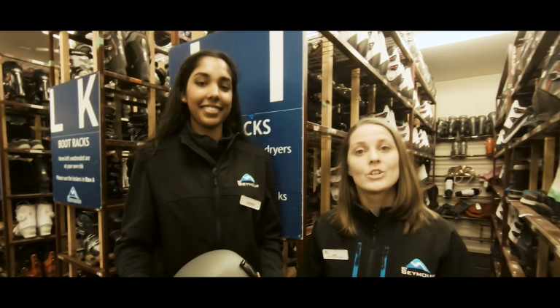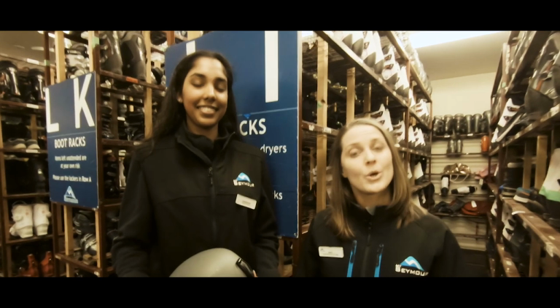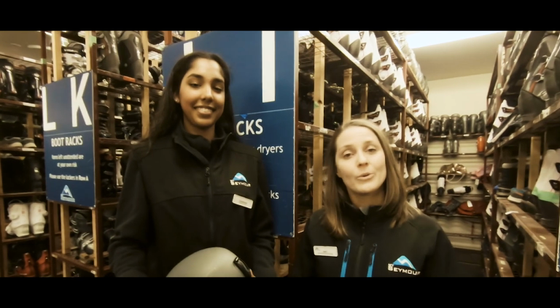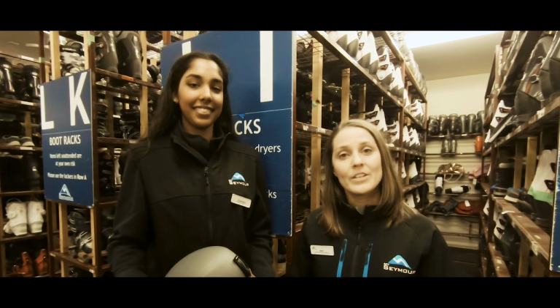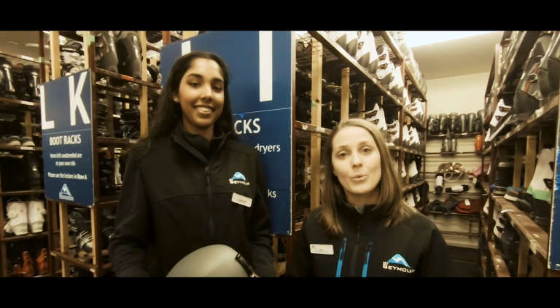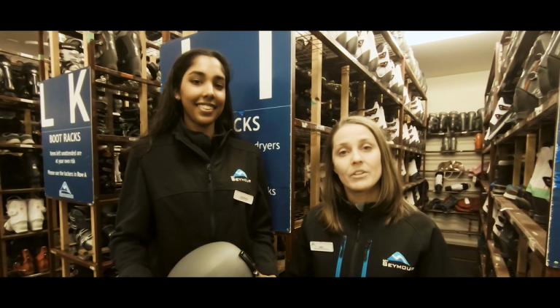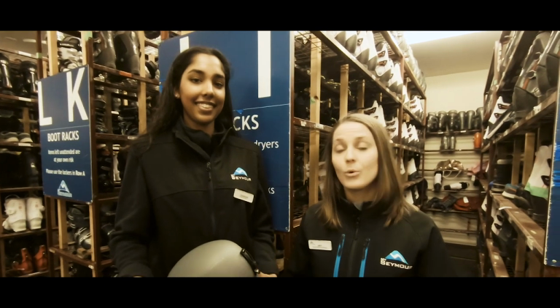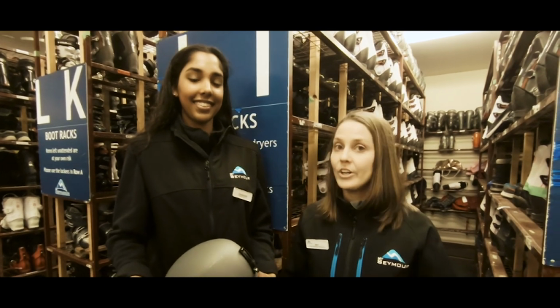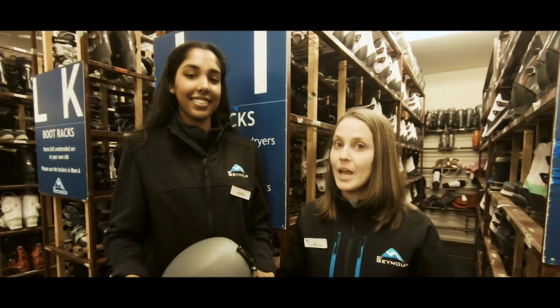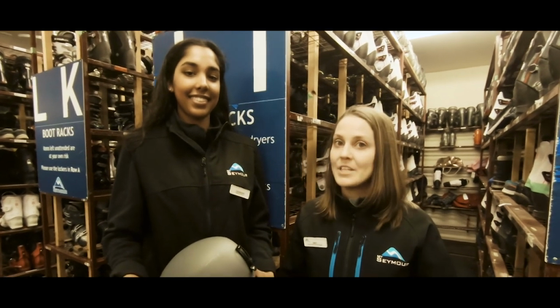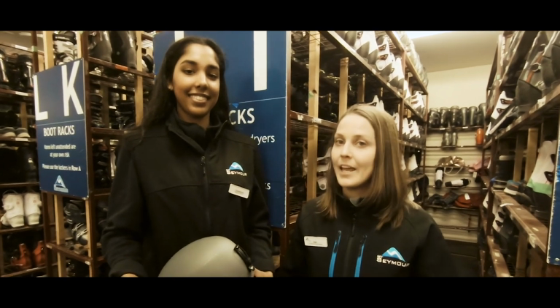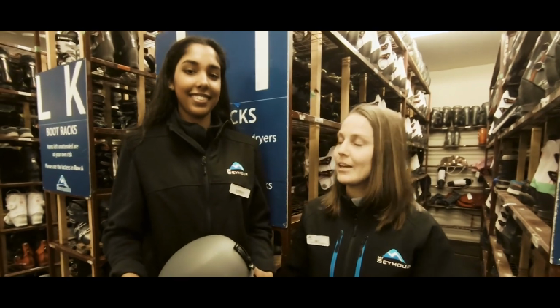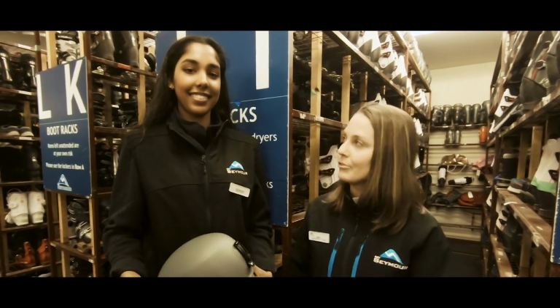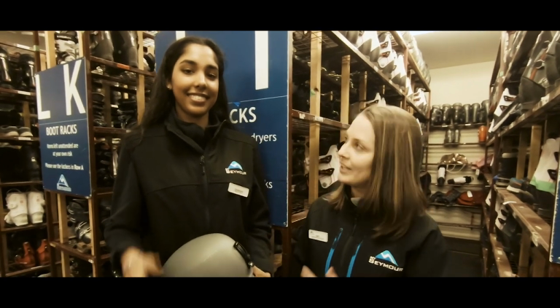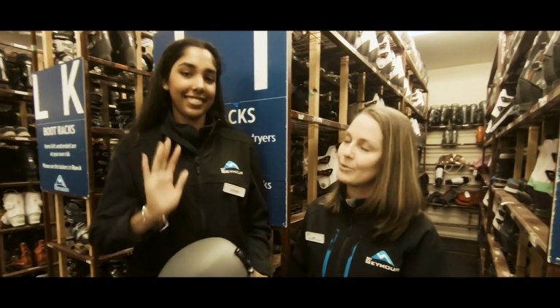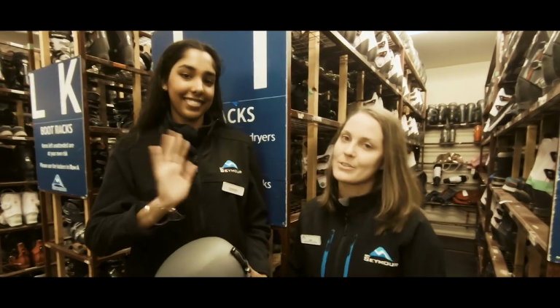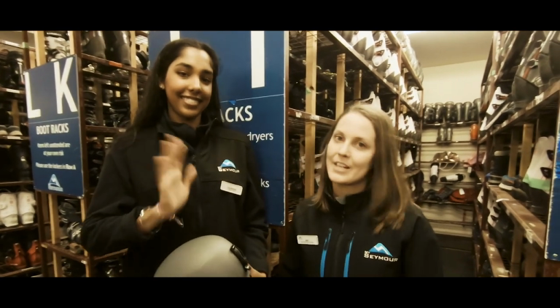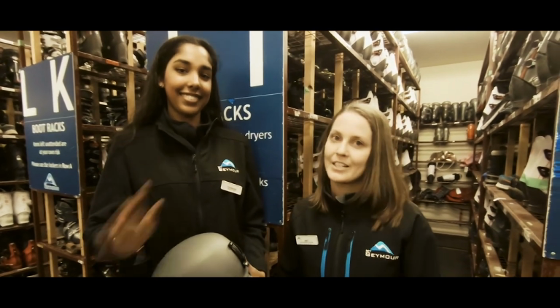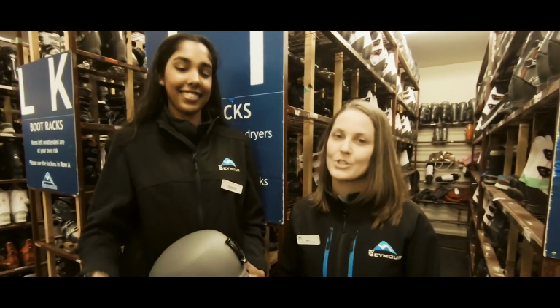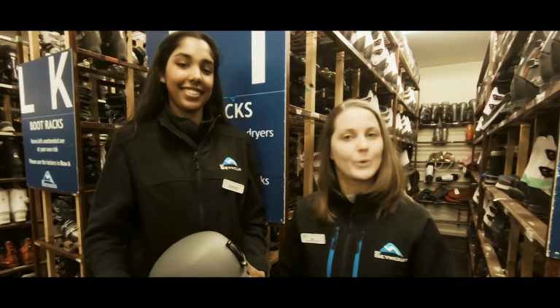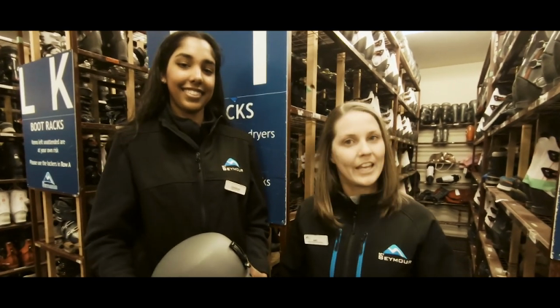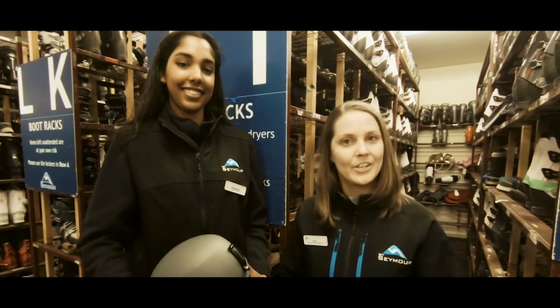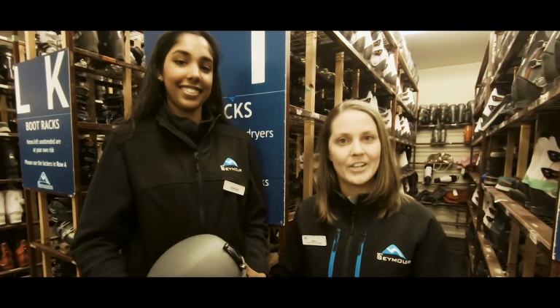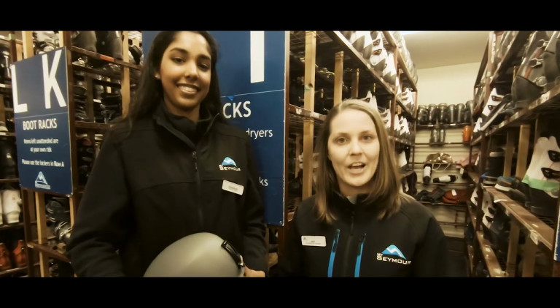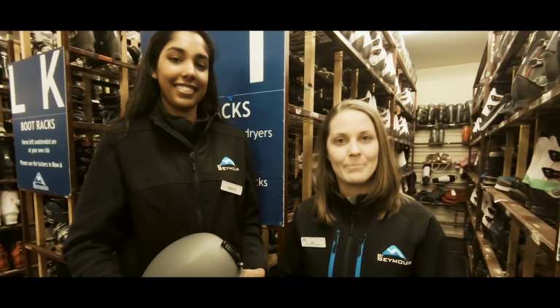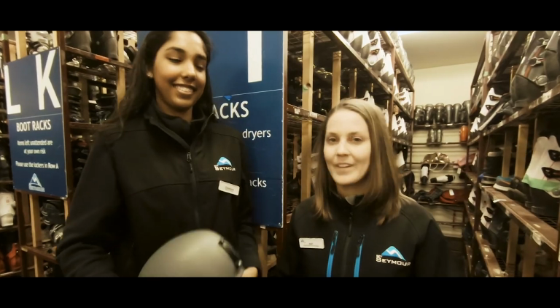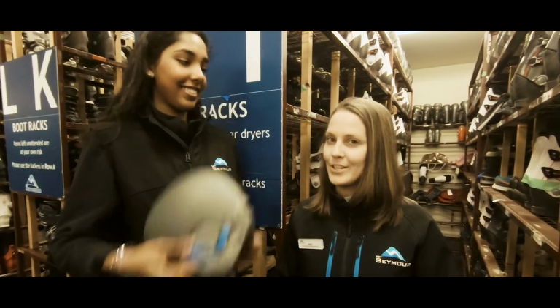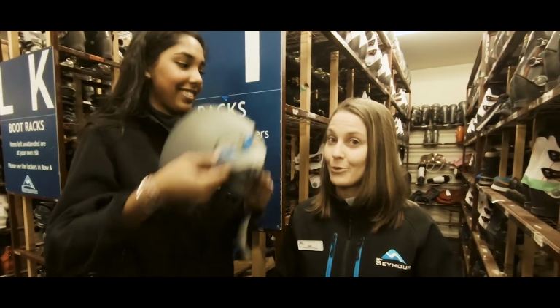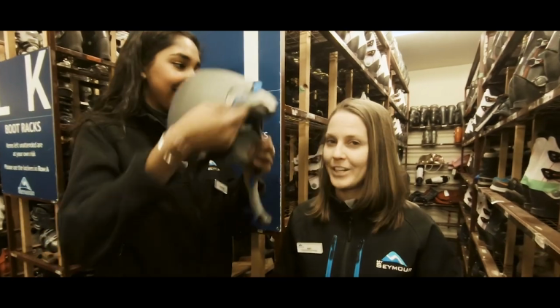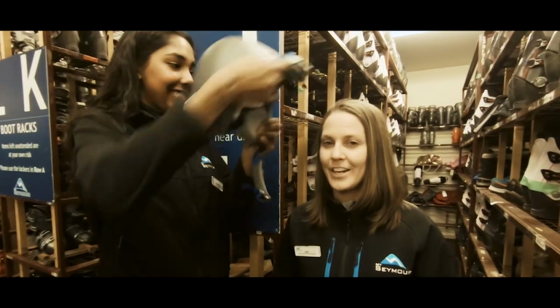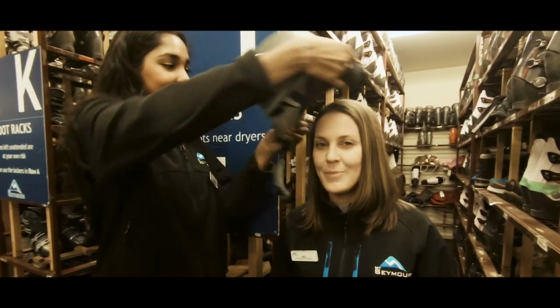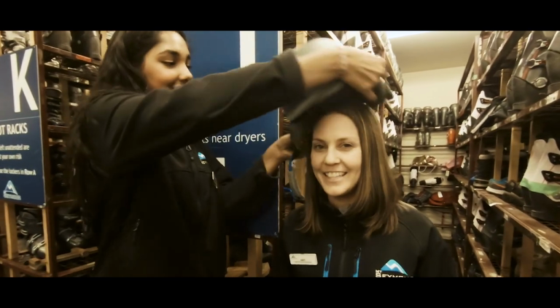Show your rental waiver or your camp tag and our friendly rentals technicians will get you geared up. And don't forget your helmet!